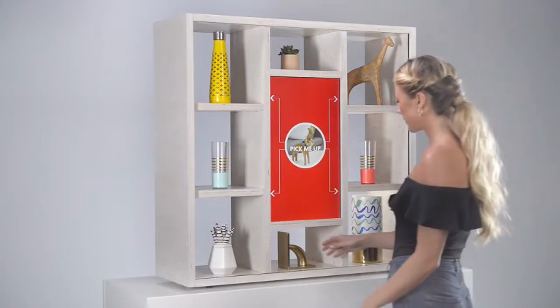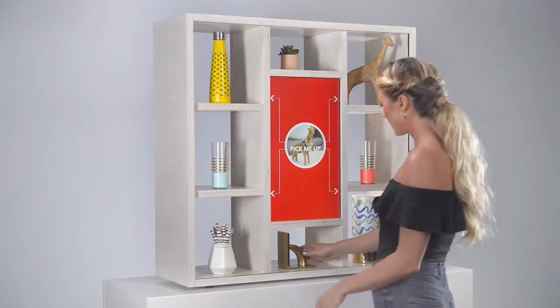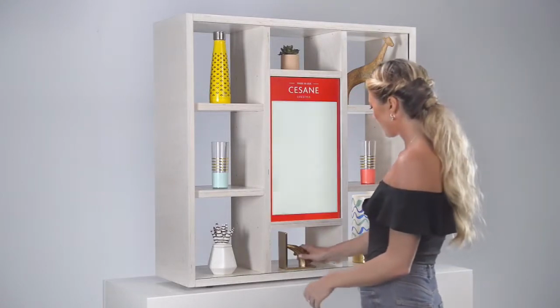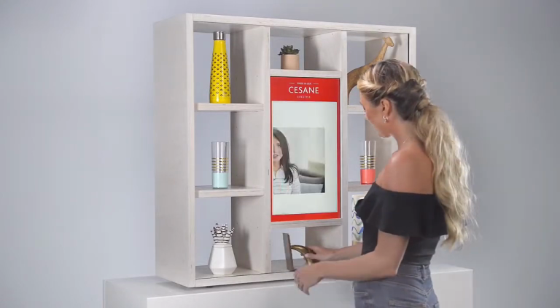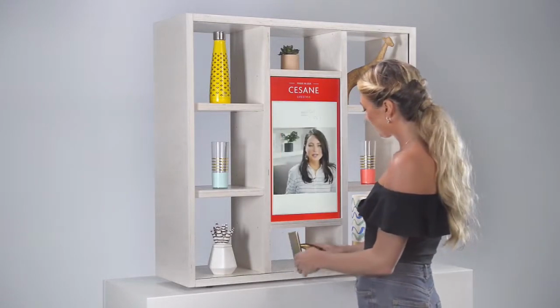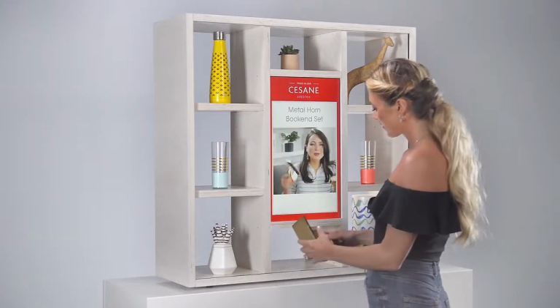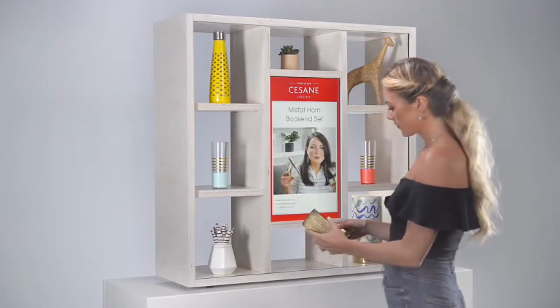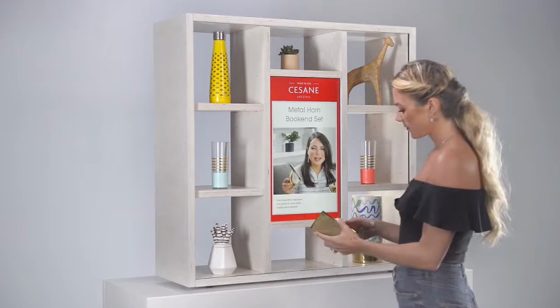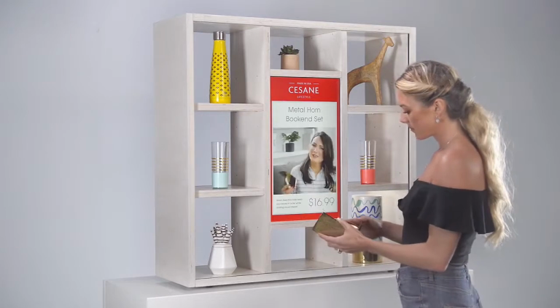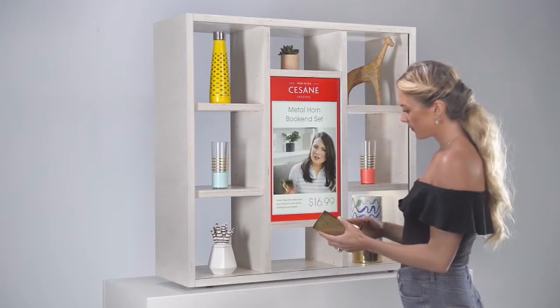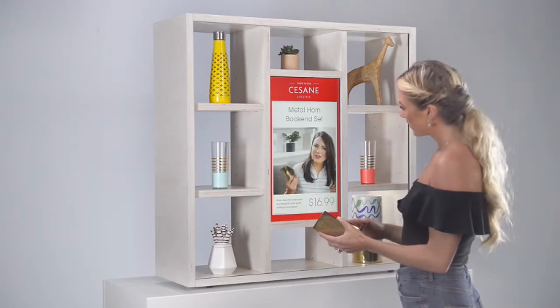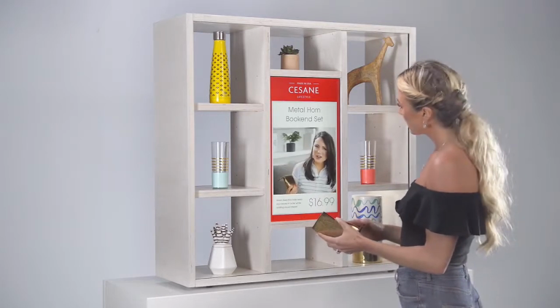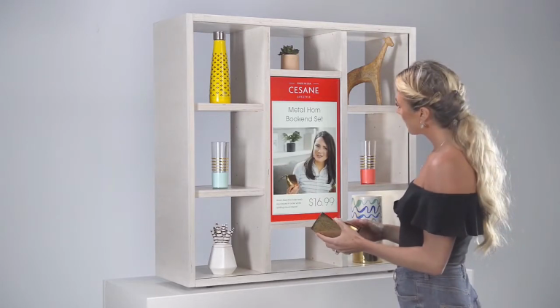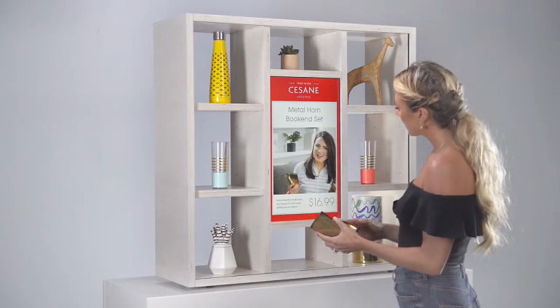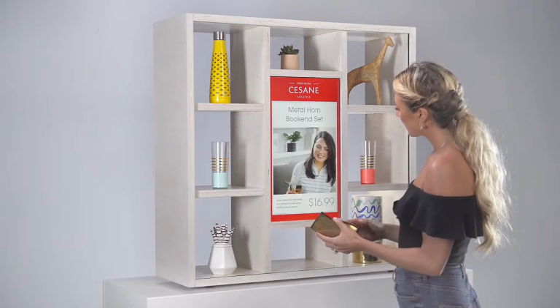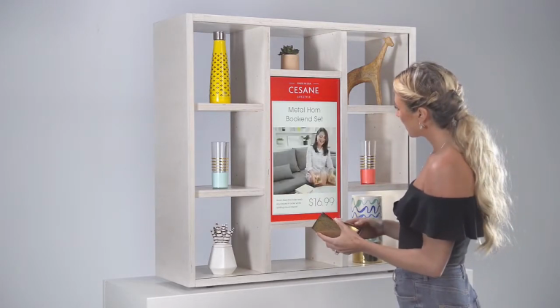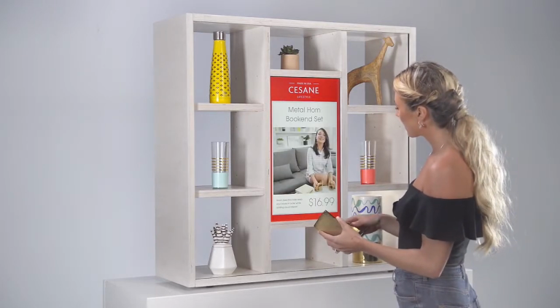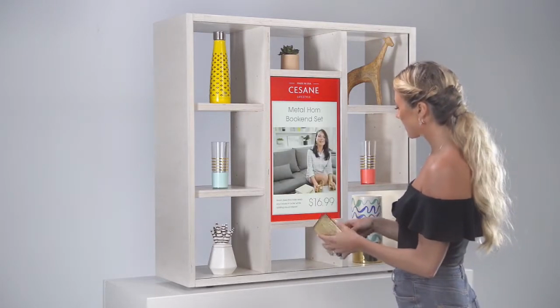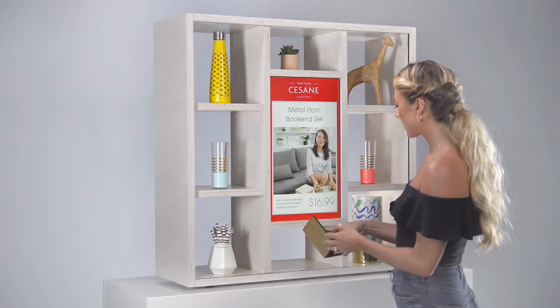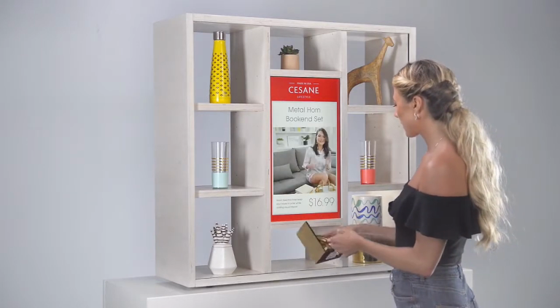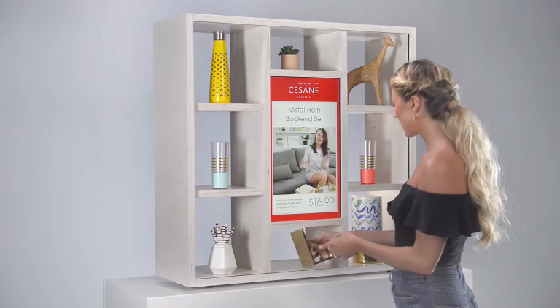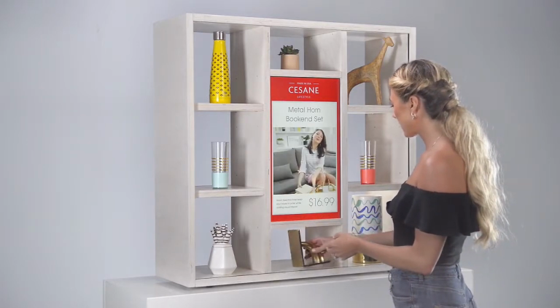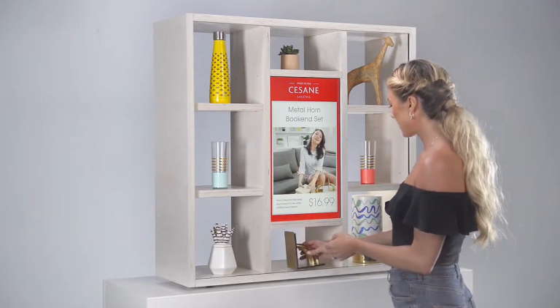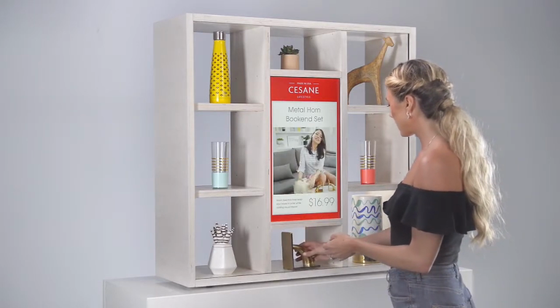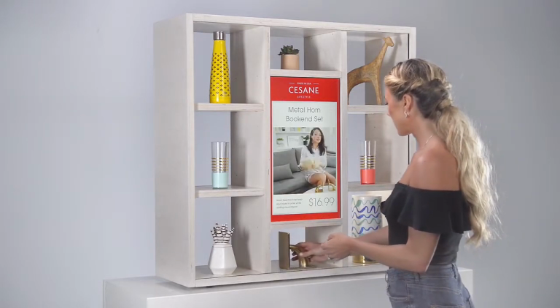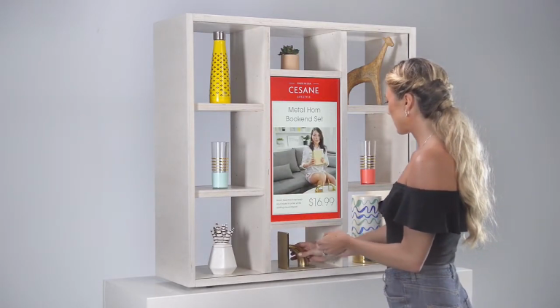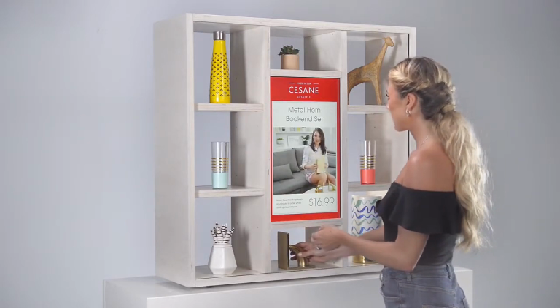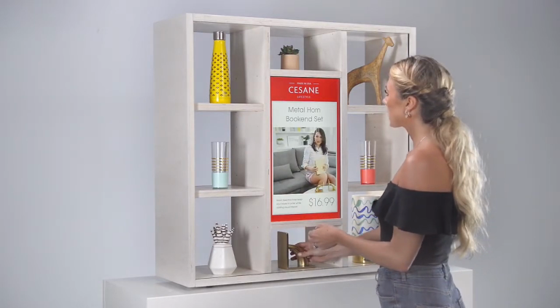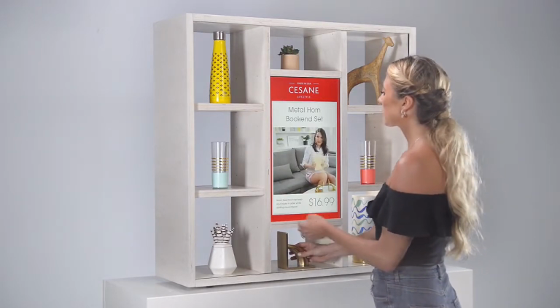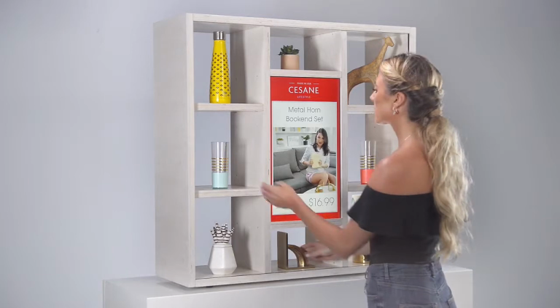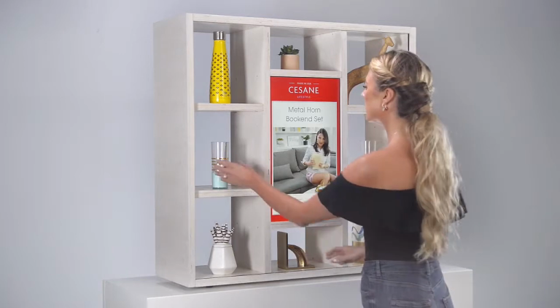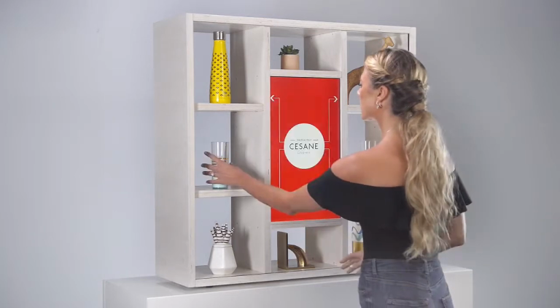When you're looking, true bookends are actually hard to find. These Room Essentials bookends are just as functional as they are styled.